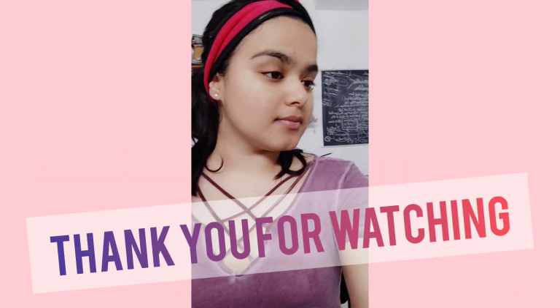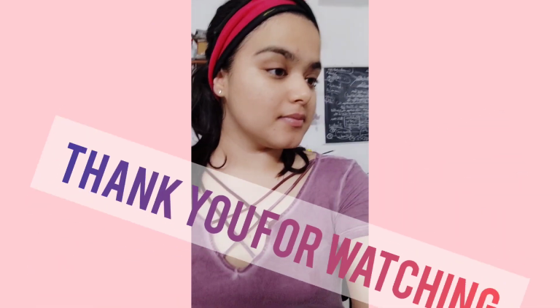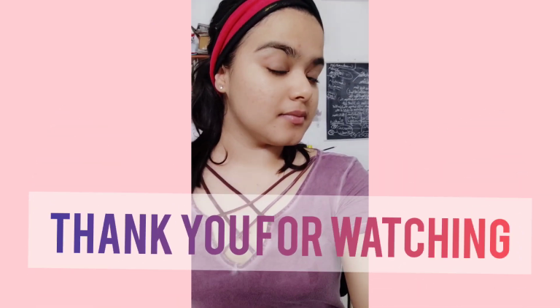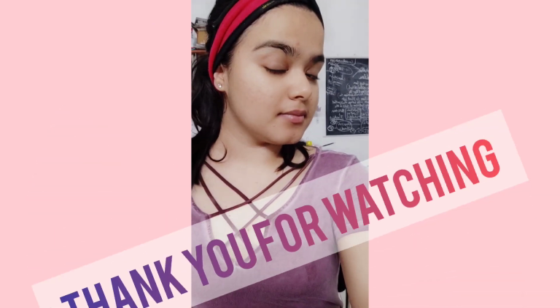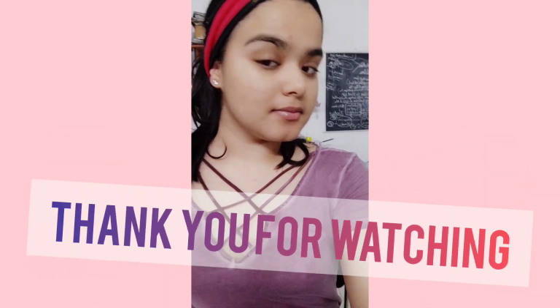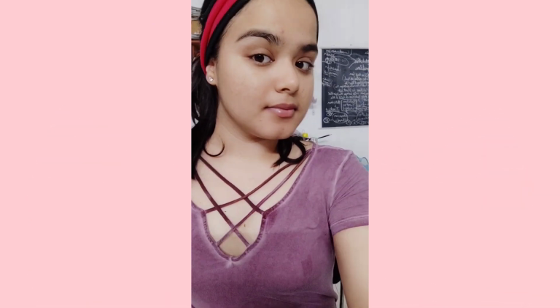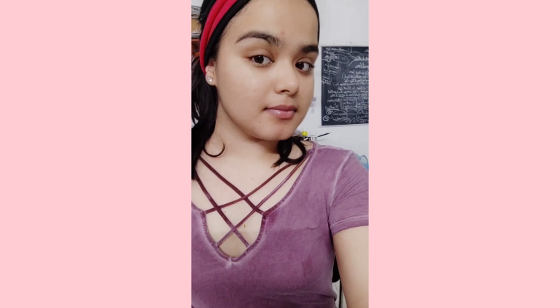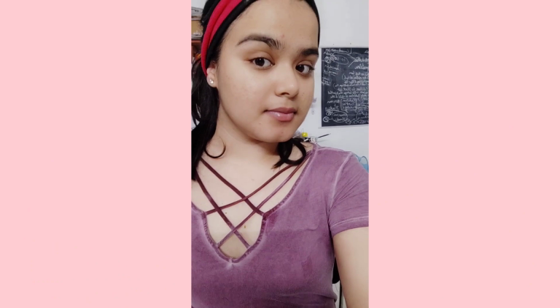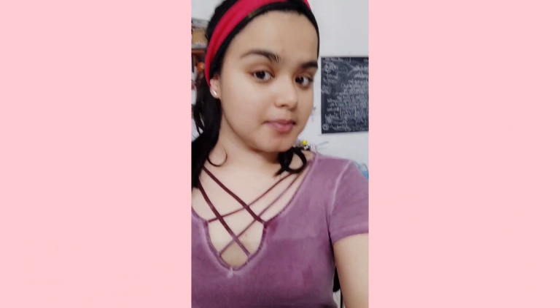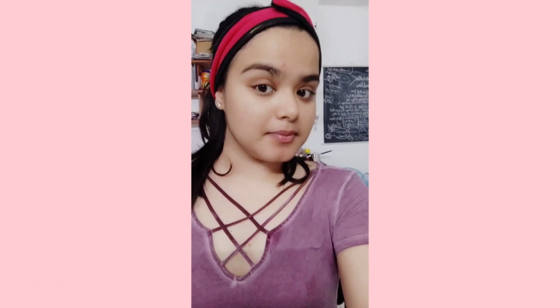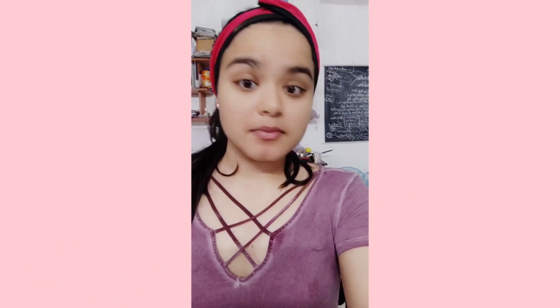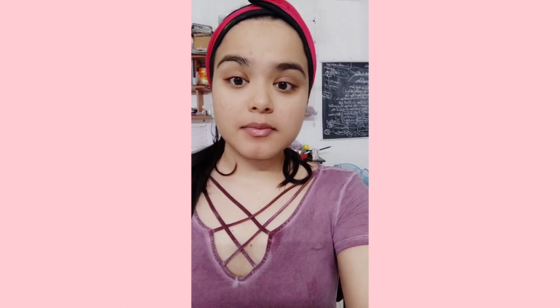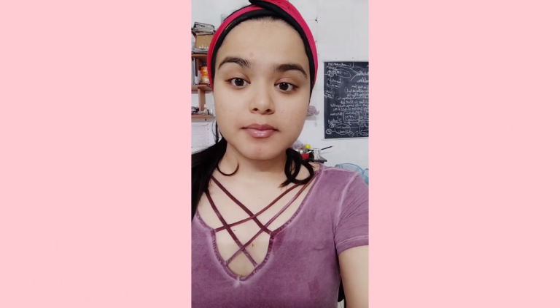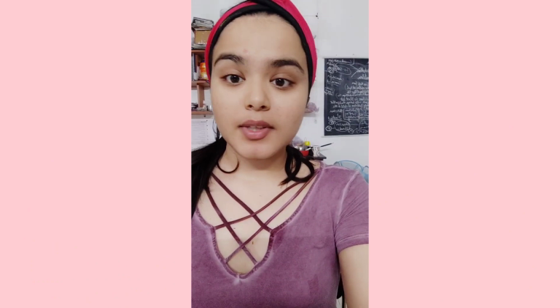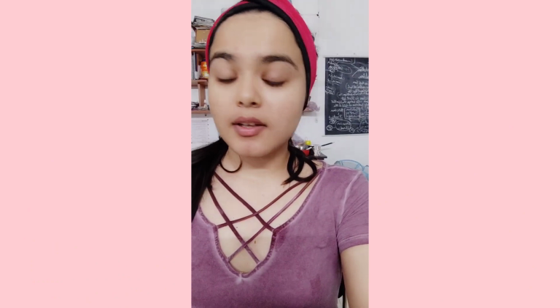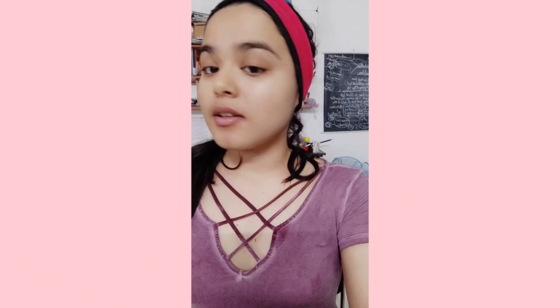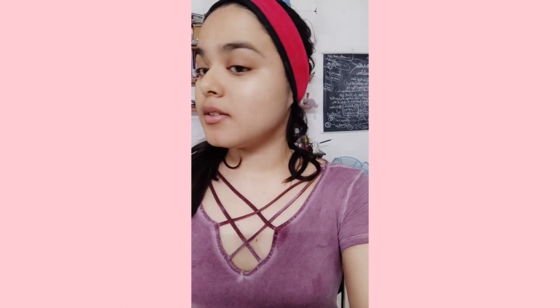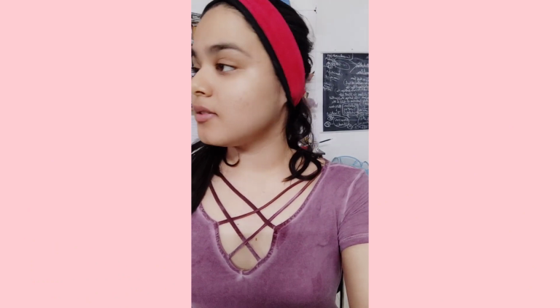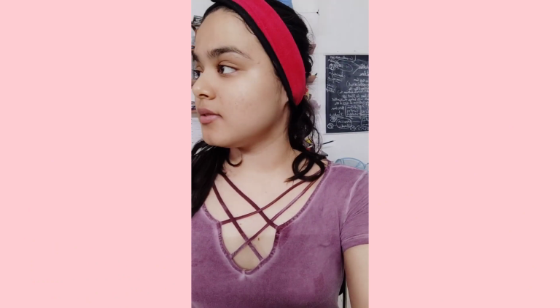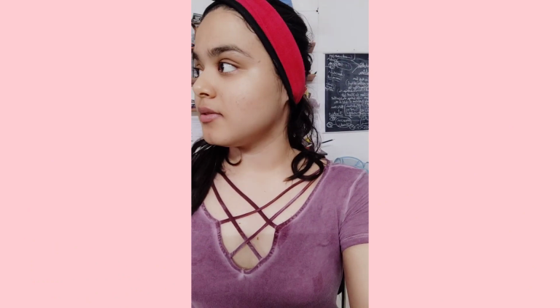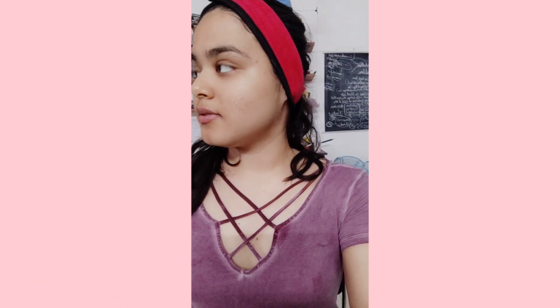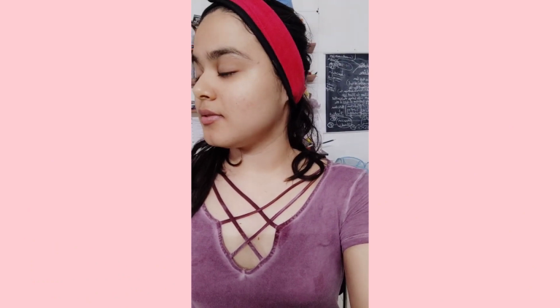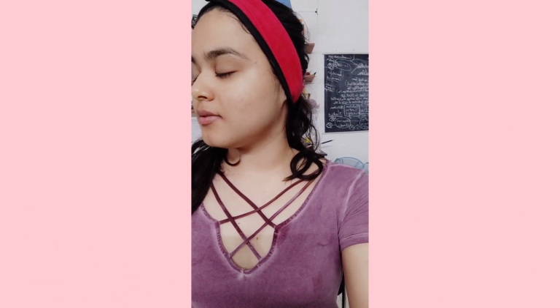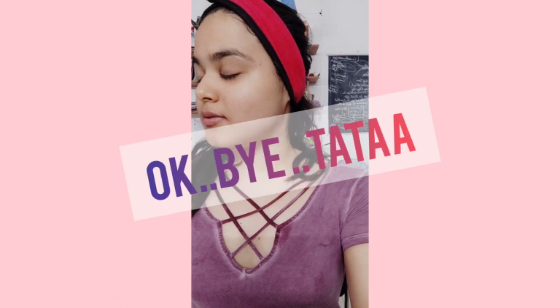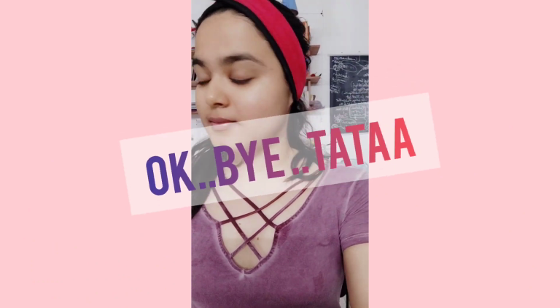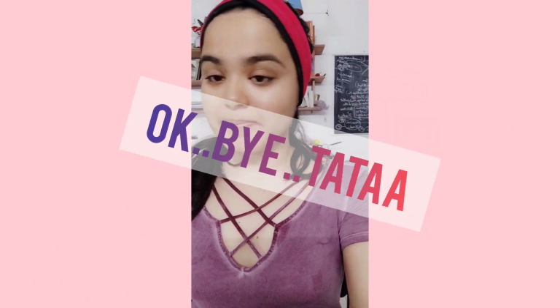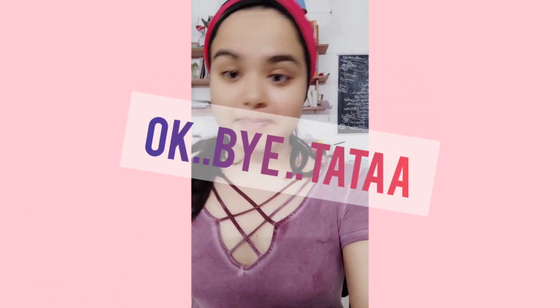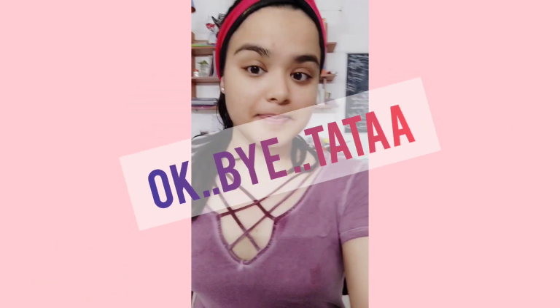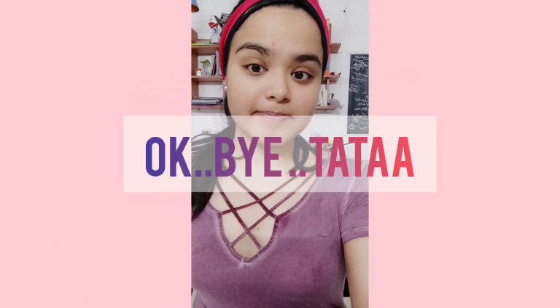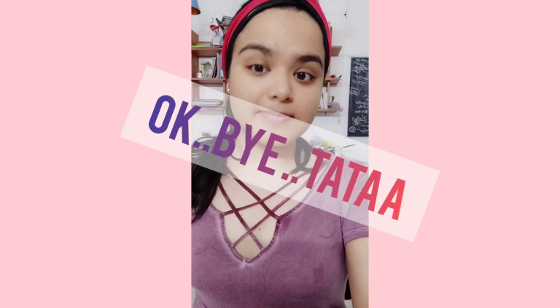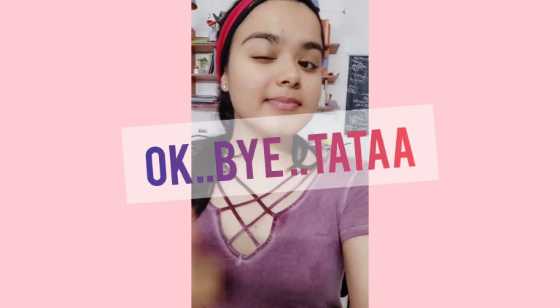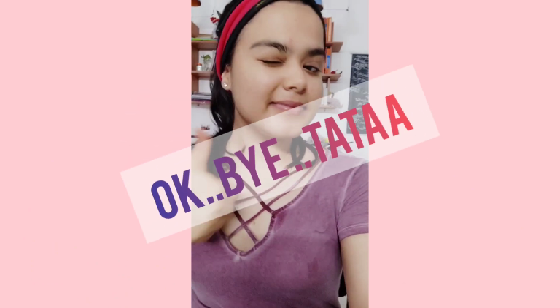I have used this as a face pack. You can also use it as a face wash.